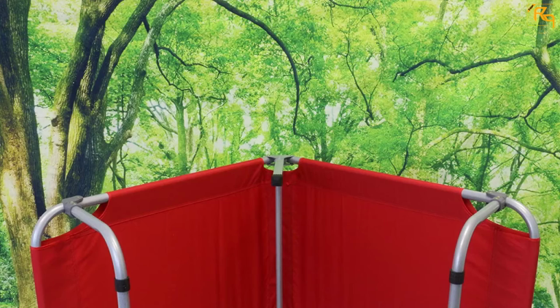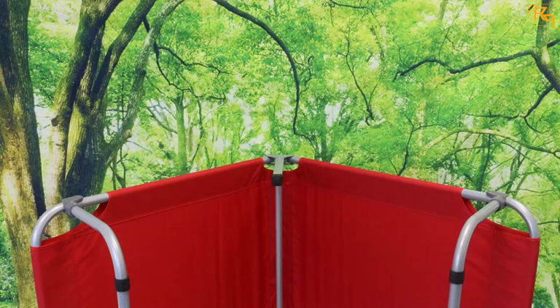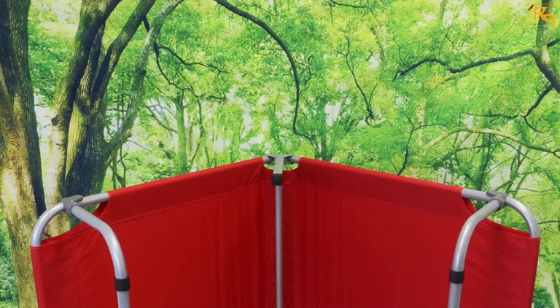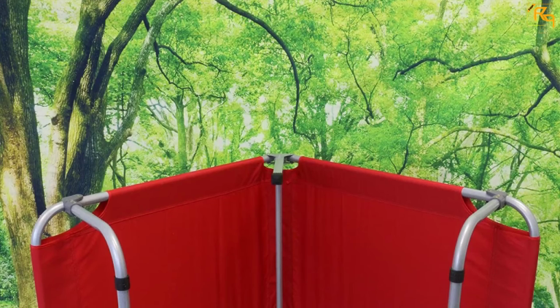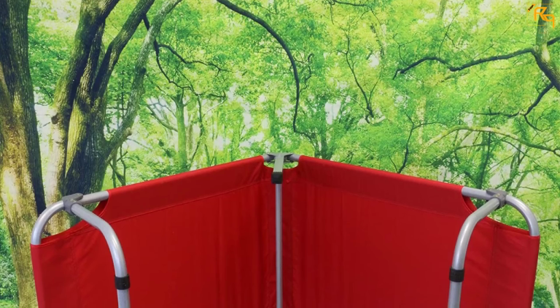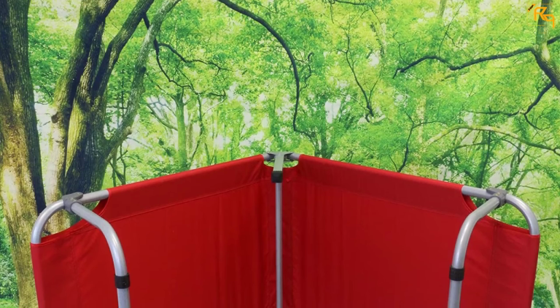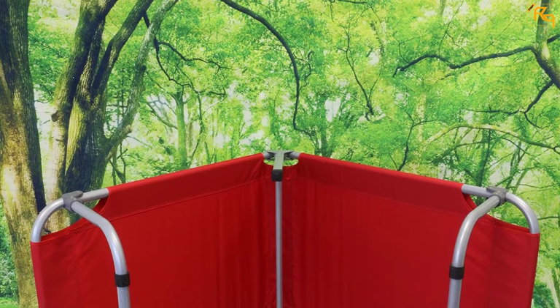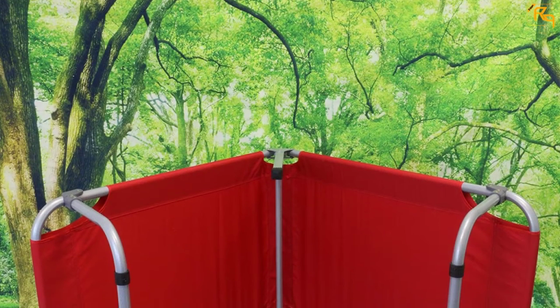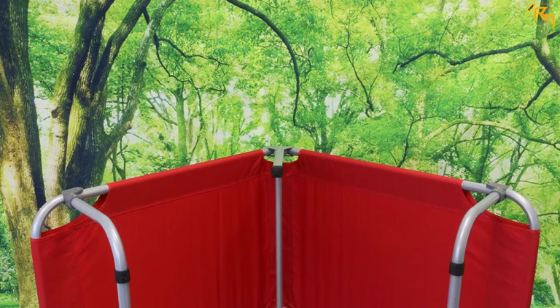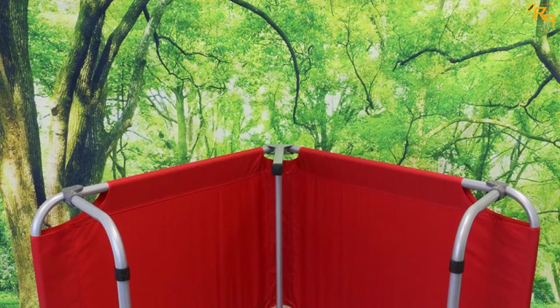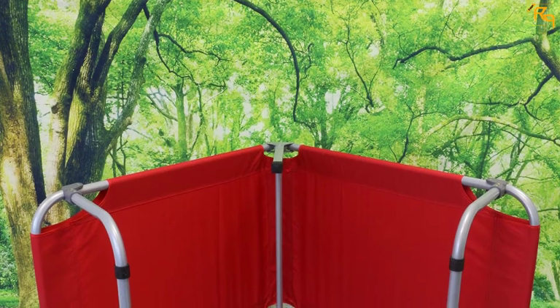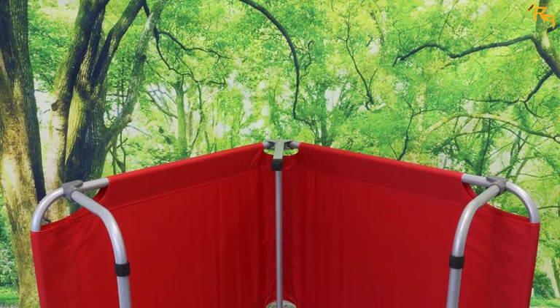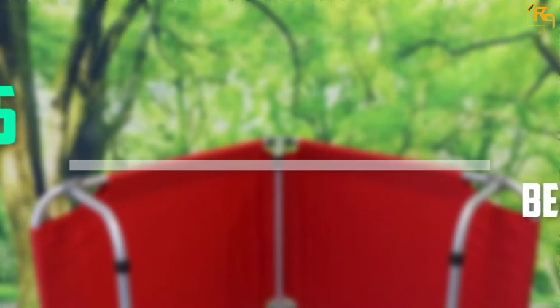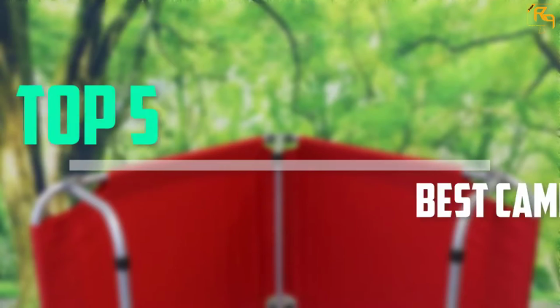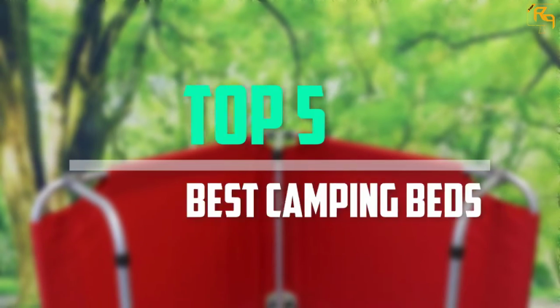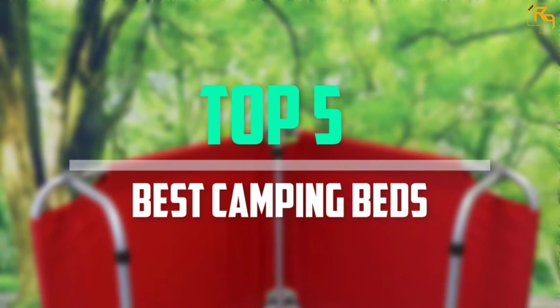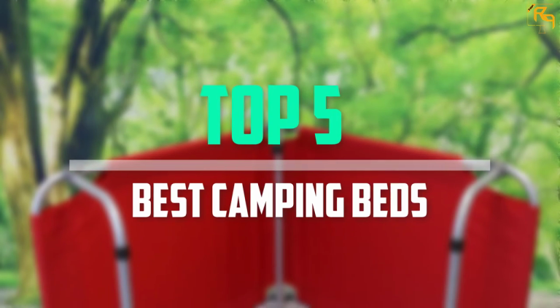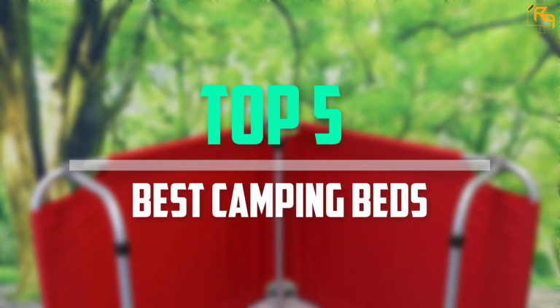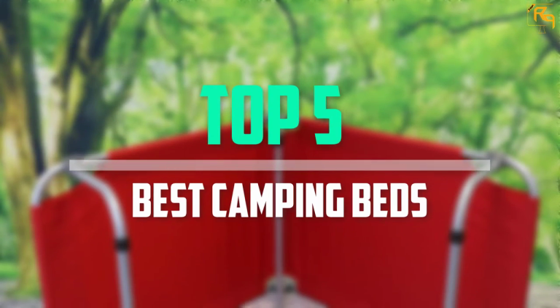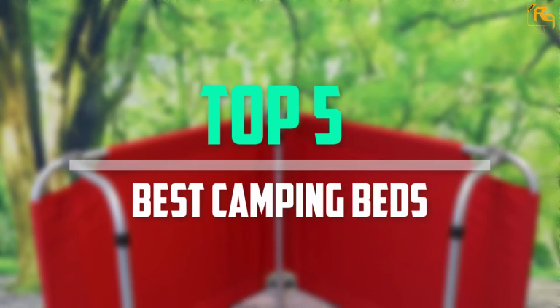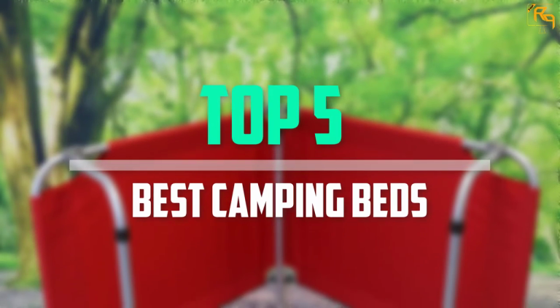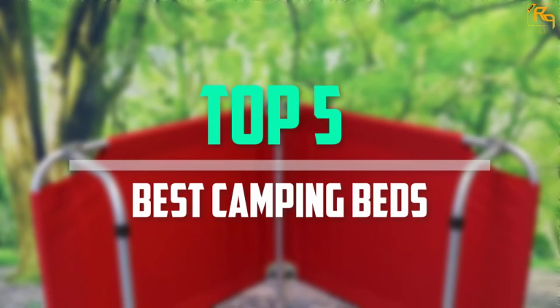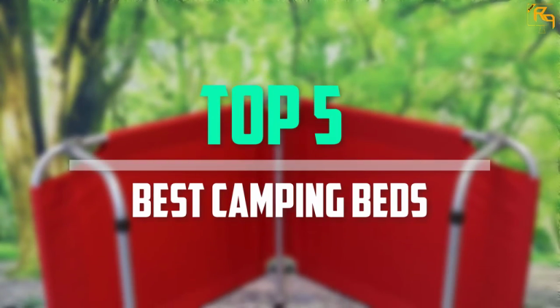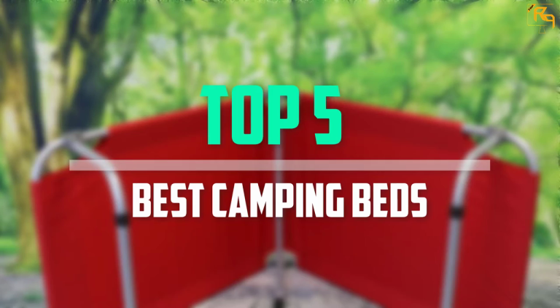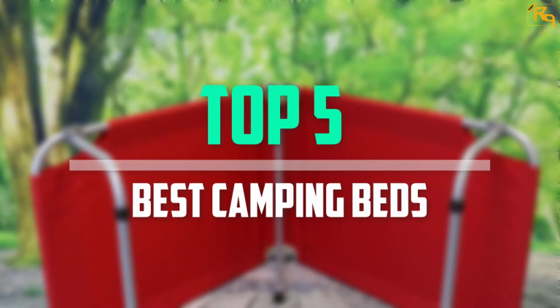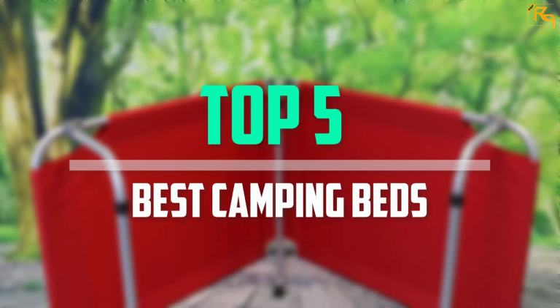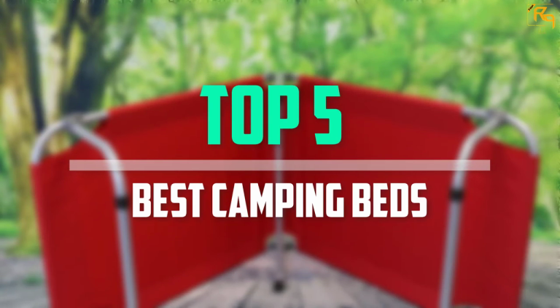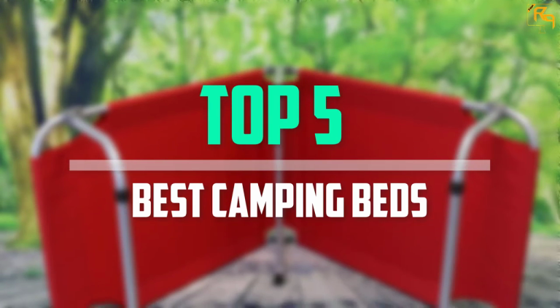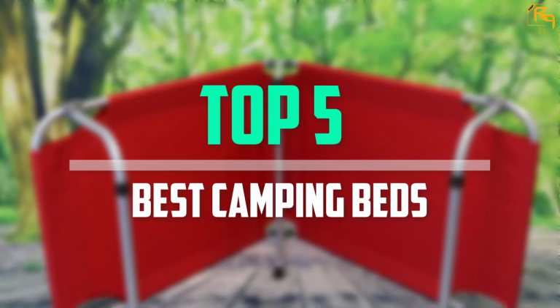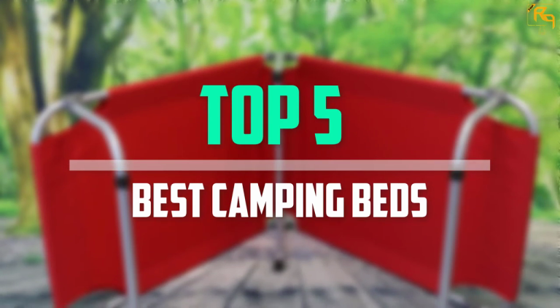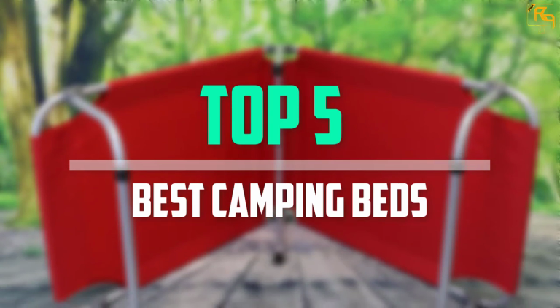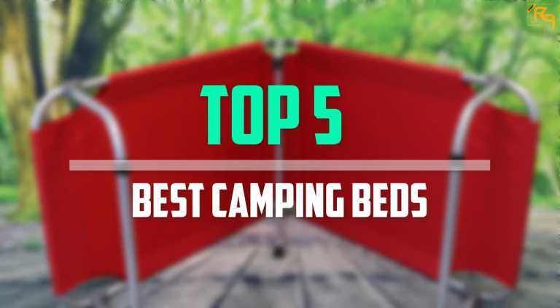In this episode of the Reviews Point we'll cover the top 5 best camping beds that are available on the market for their true quality.